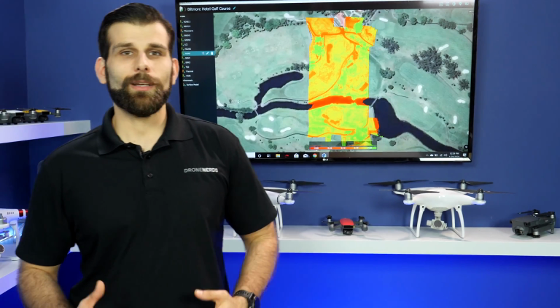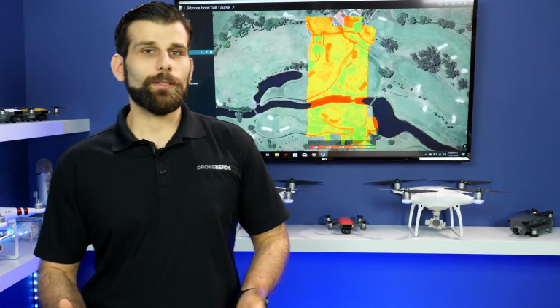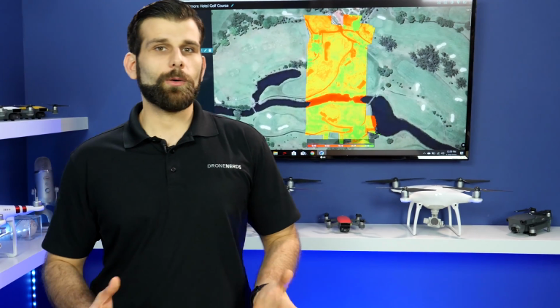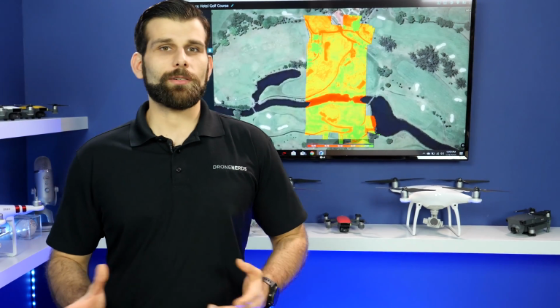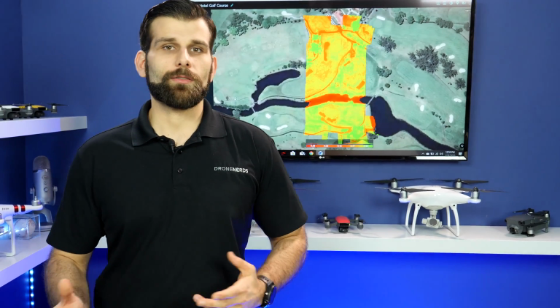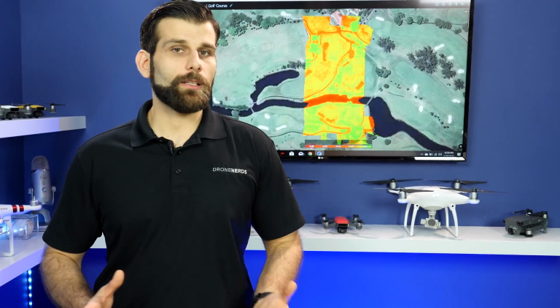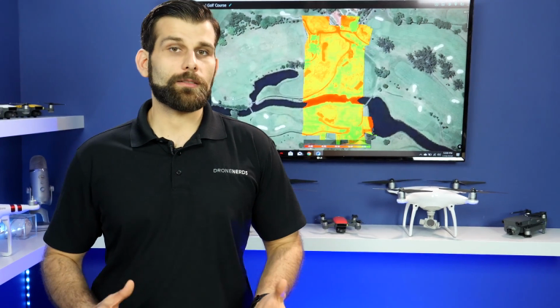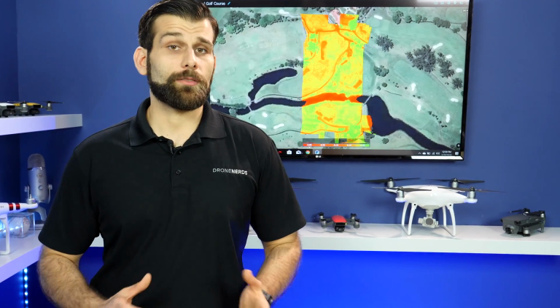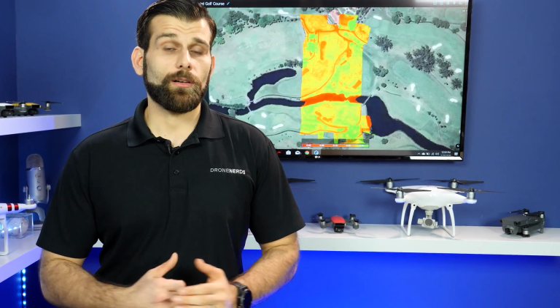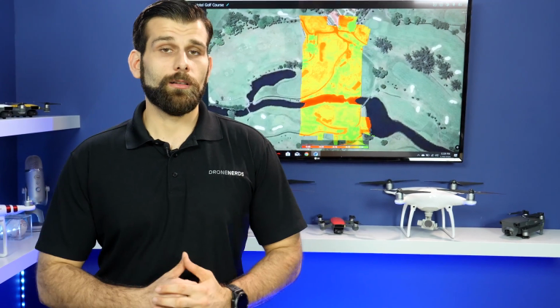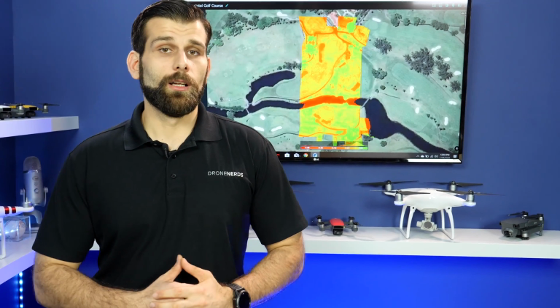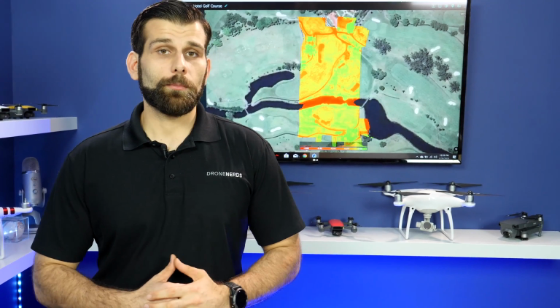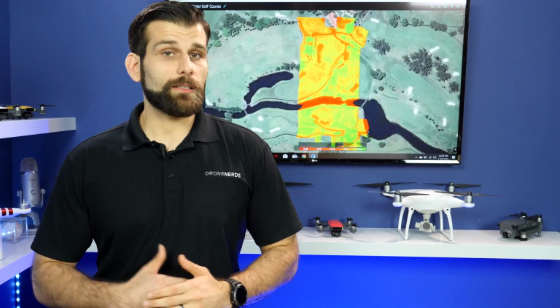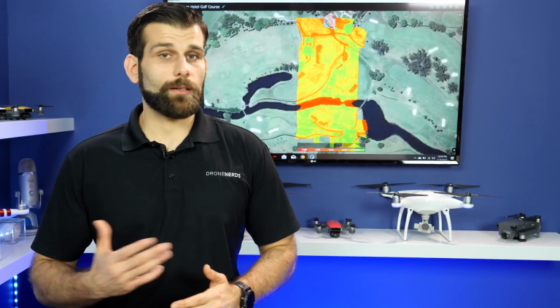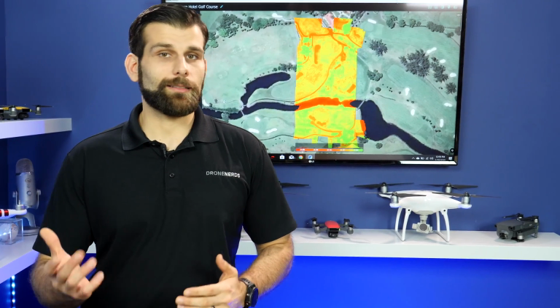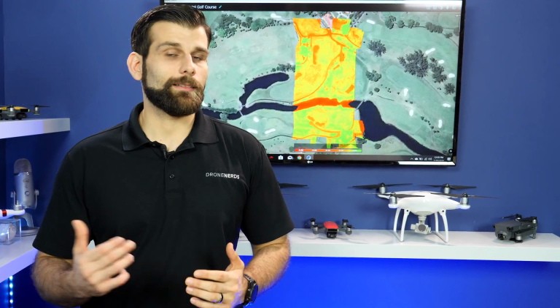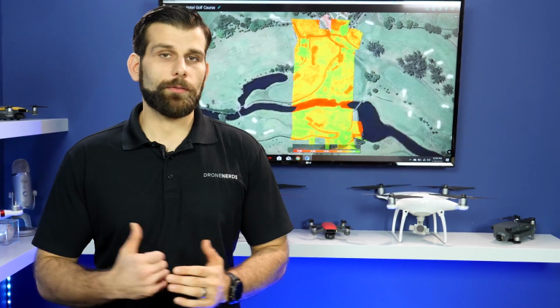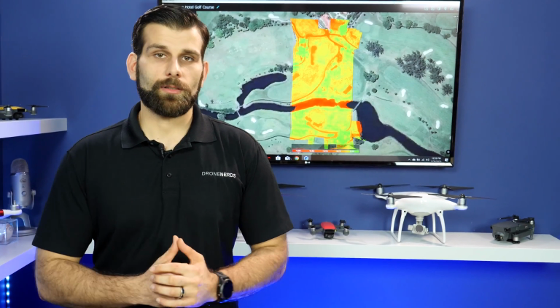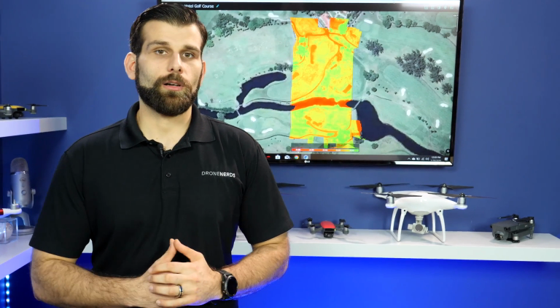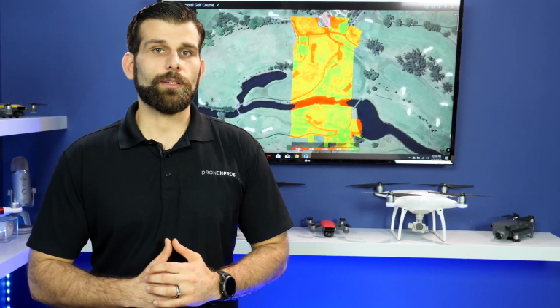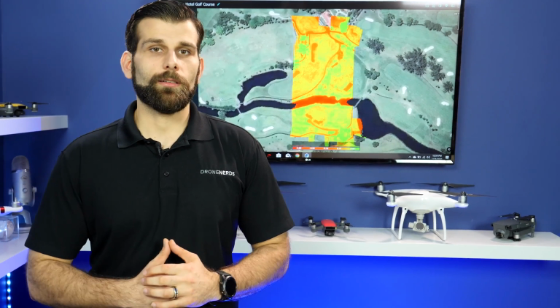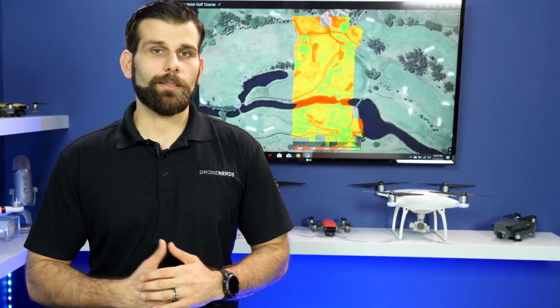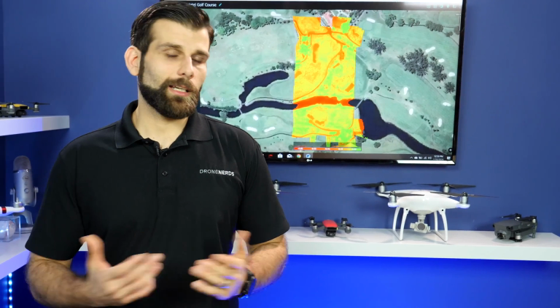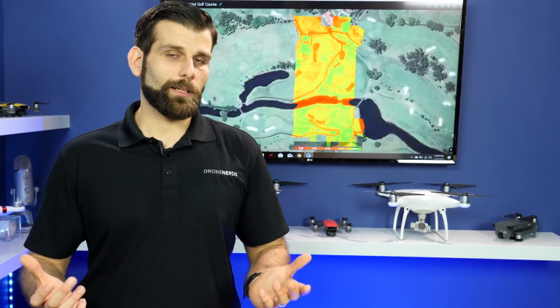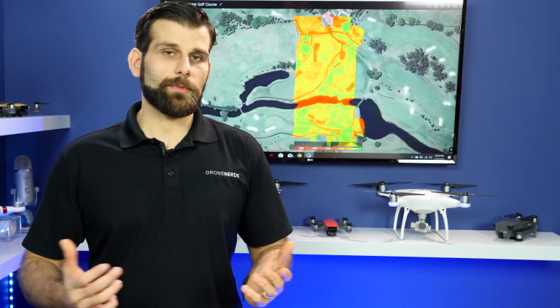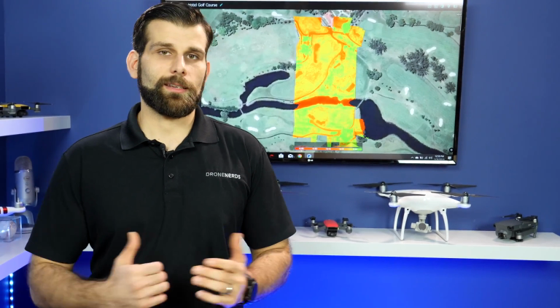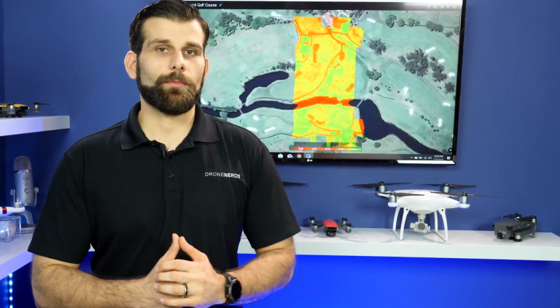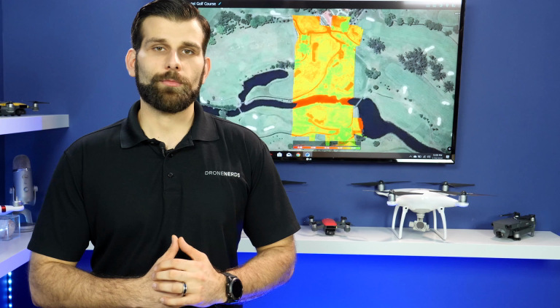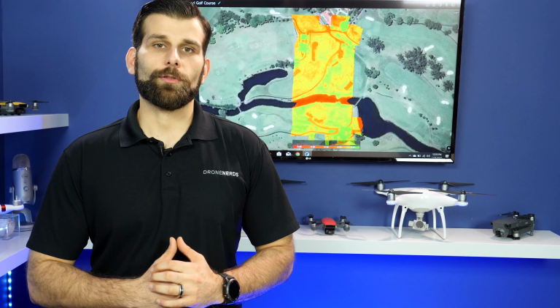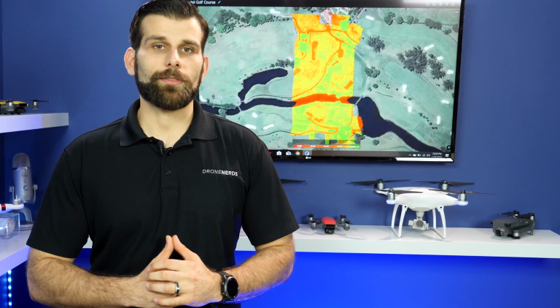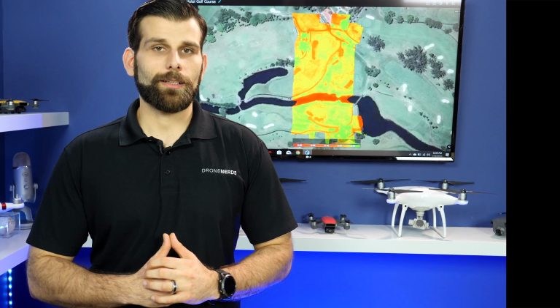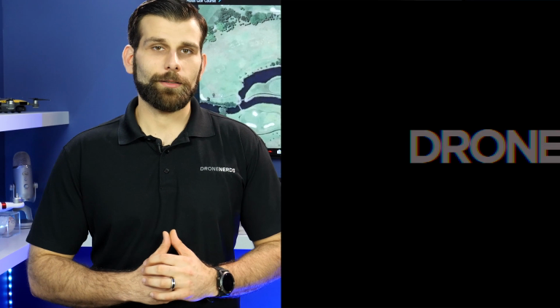If you have any questions or concerns at all, please don't hesitate to give us a call. My name is Sam from Drone Nerds. Thank you.